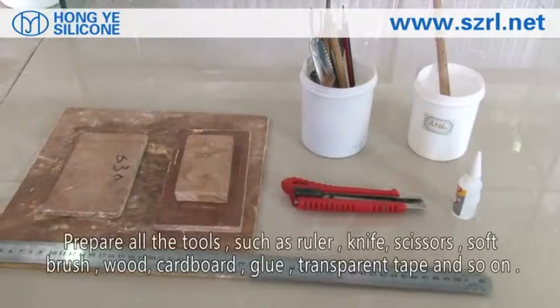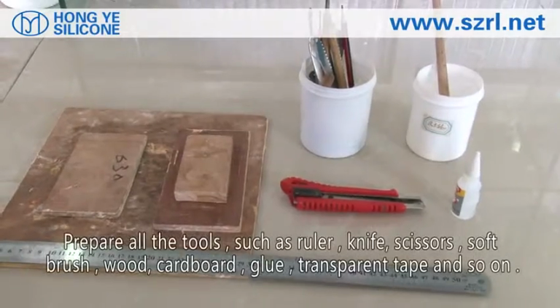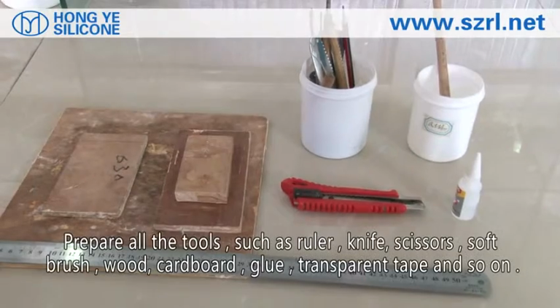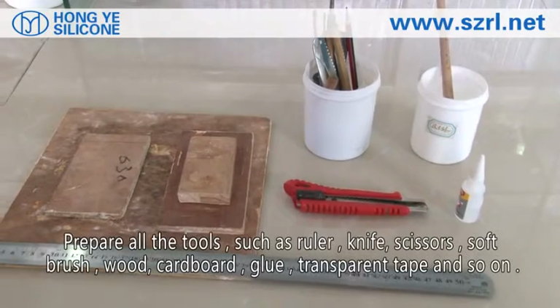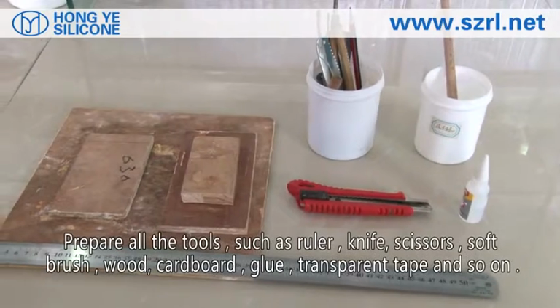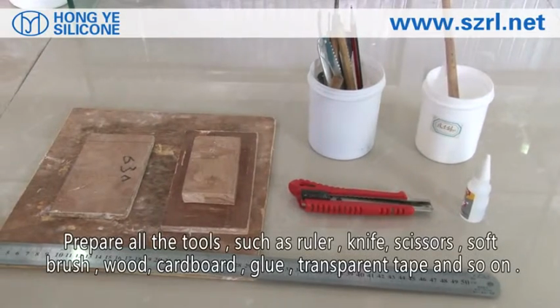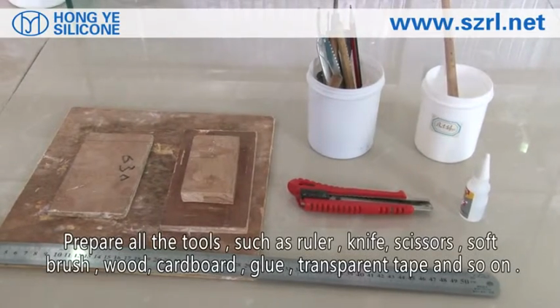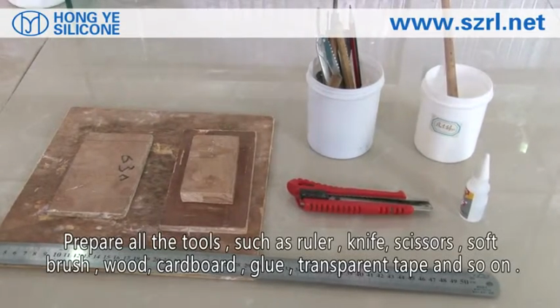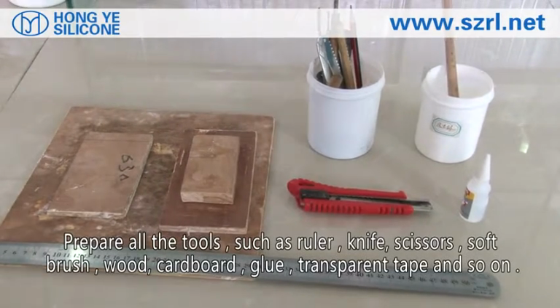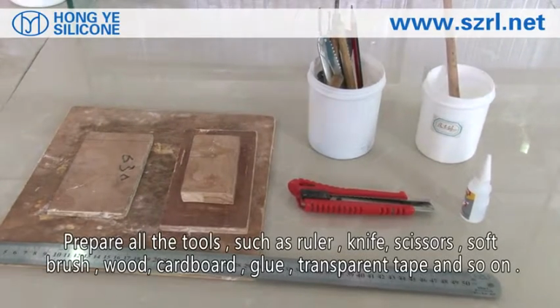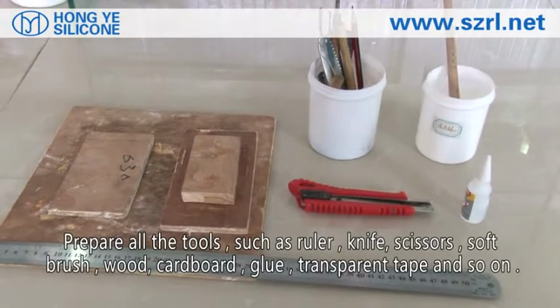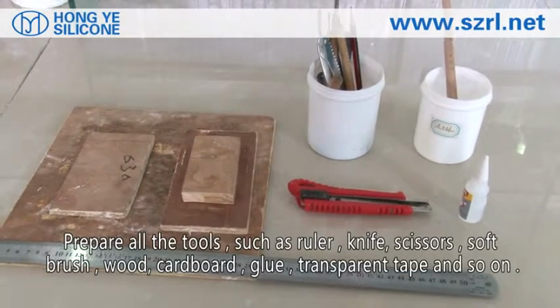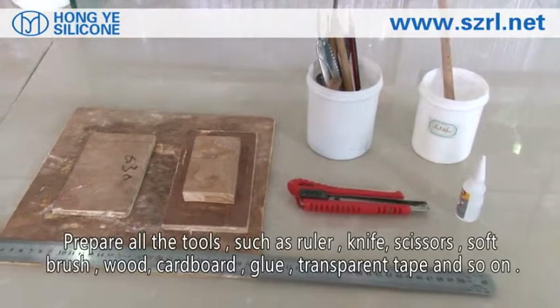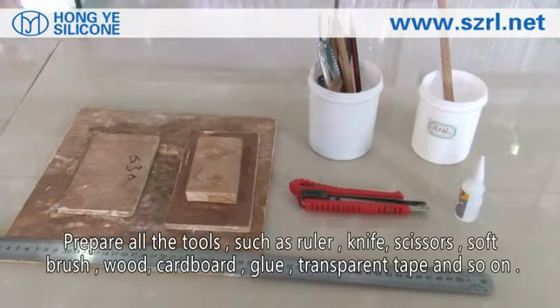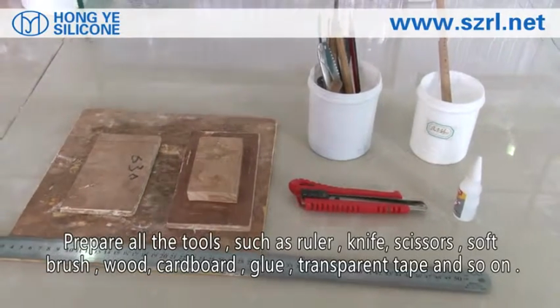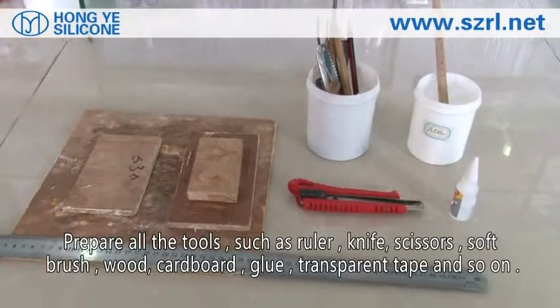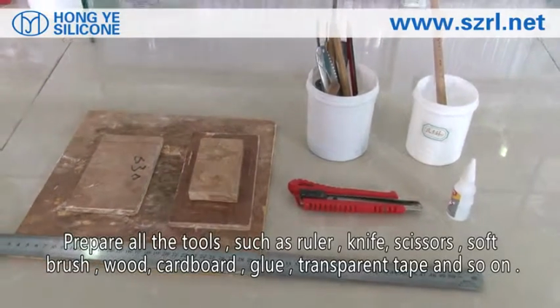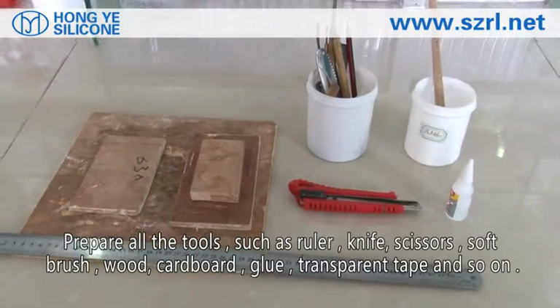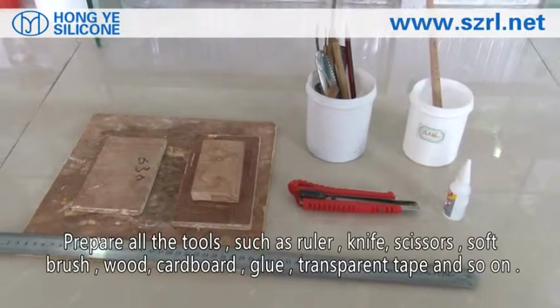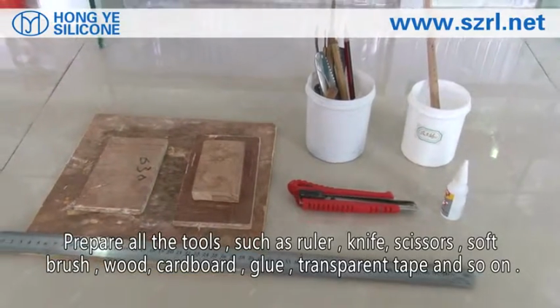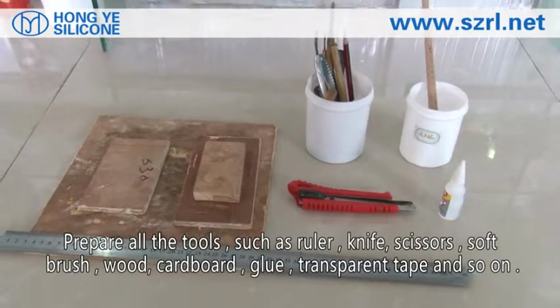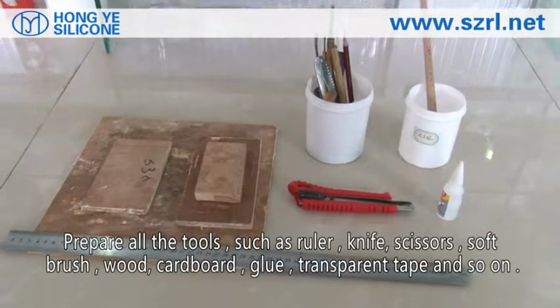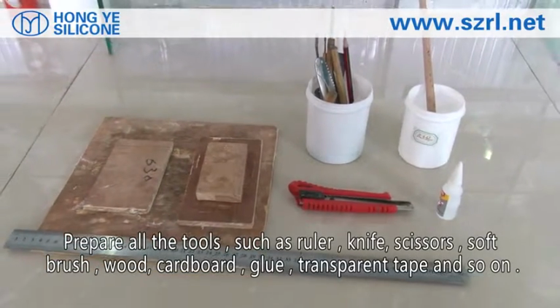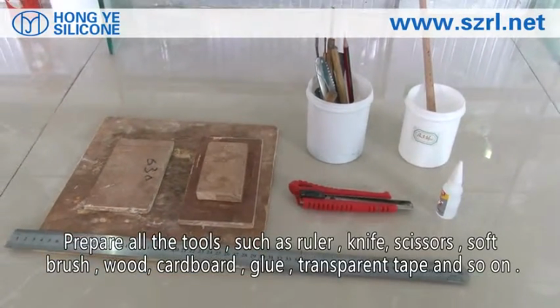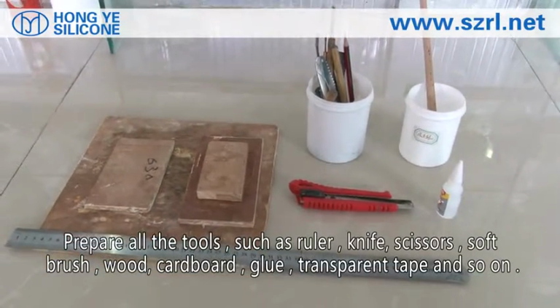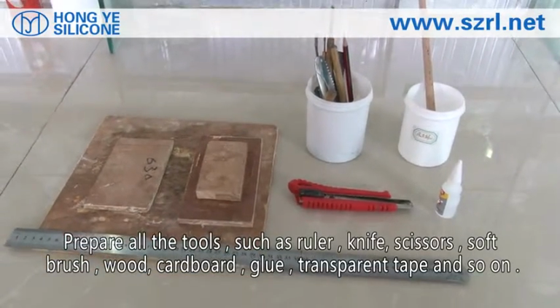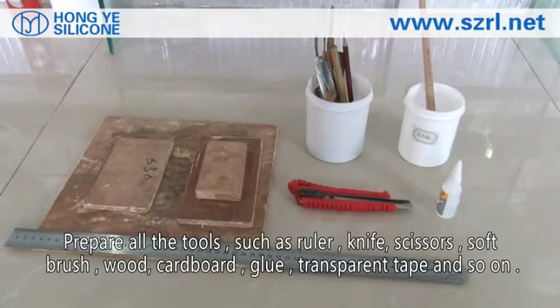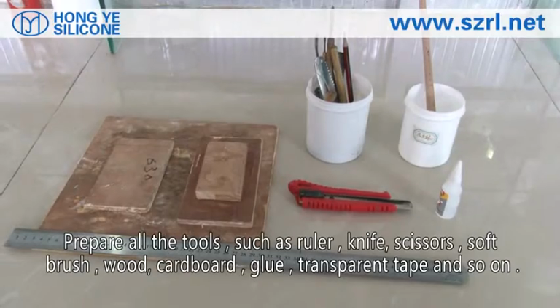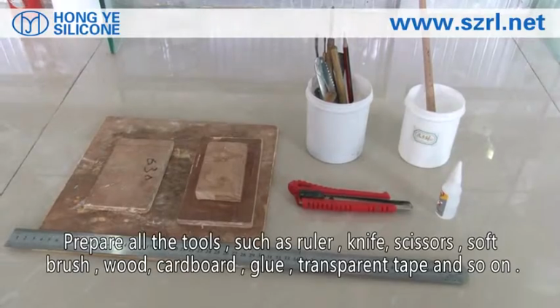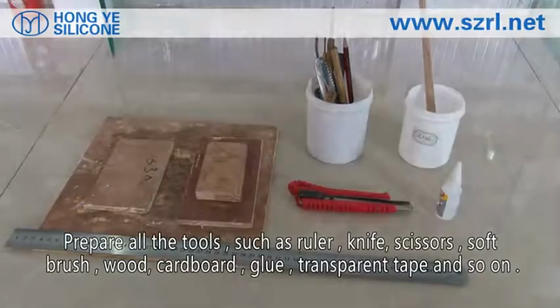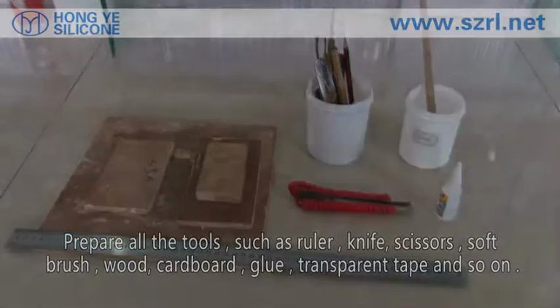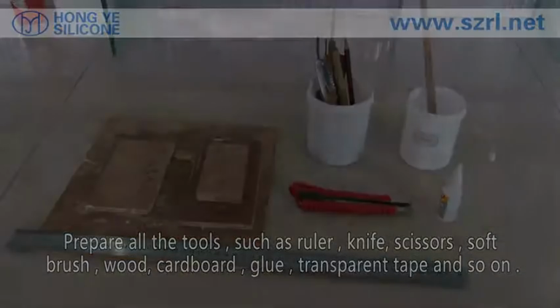Prepare all the tools such as ruler, knife, scissors, soft brush, wood, cardboard, glue, transparent tape, and so on.